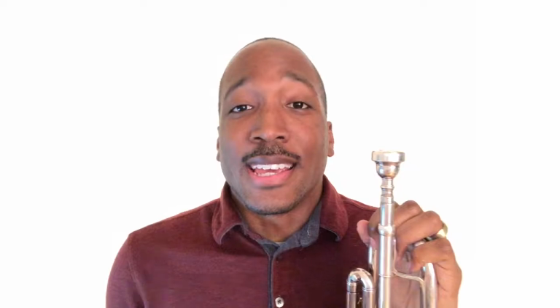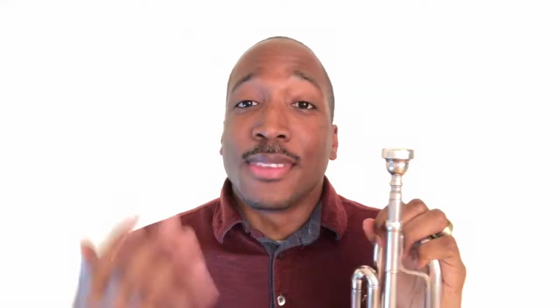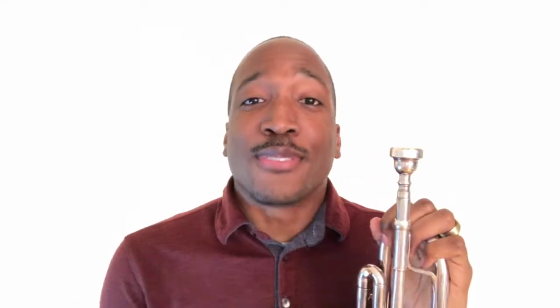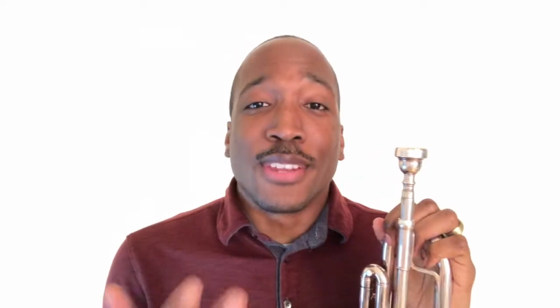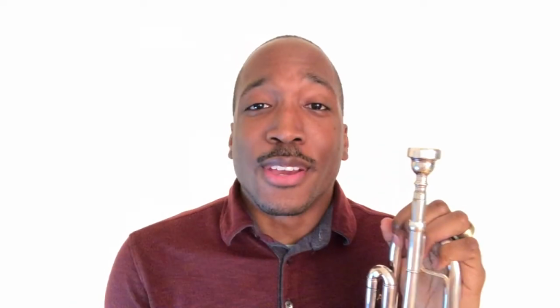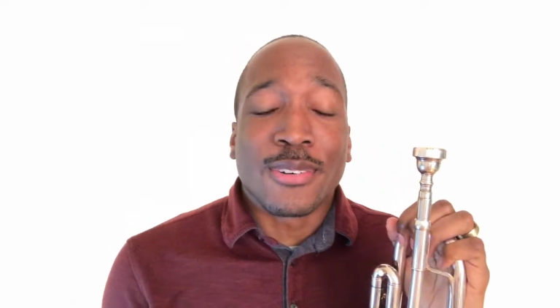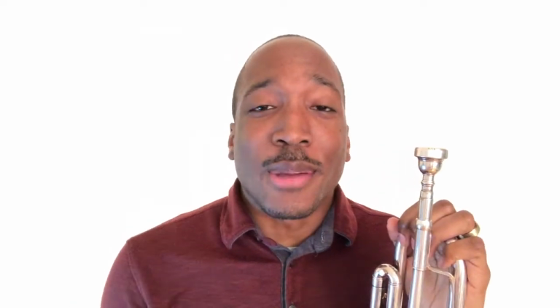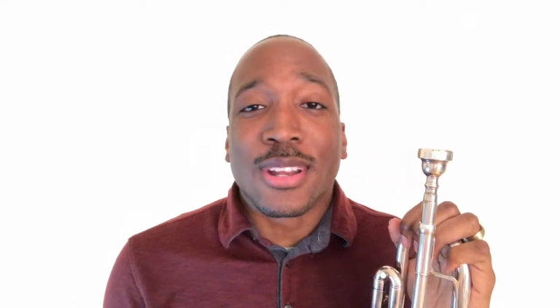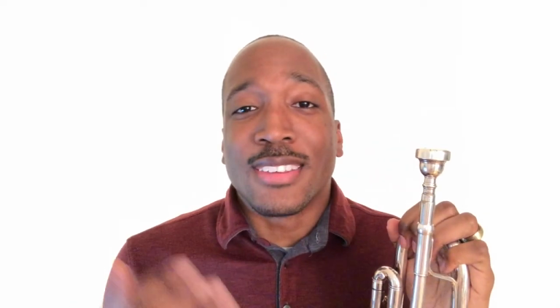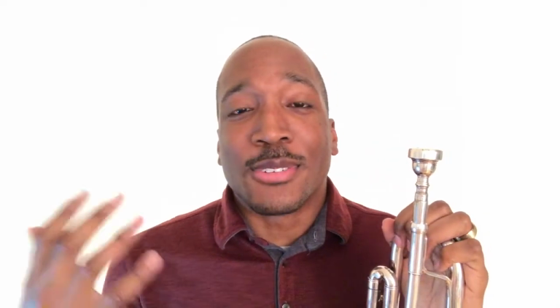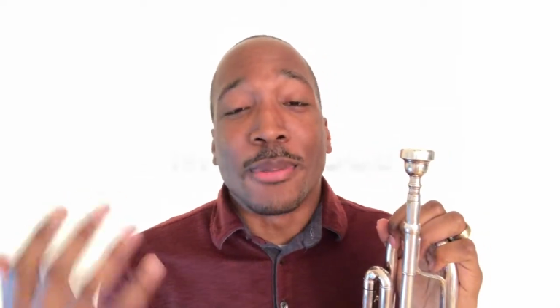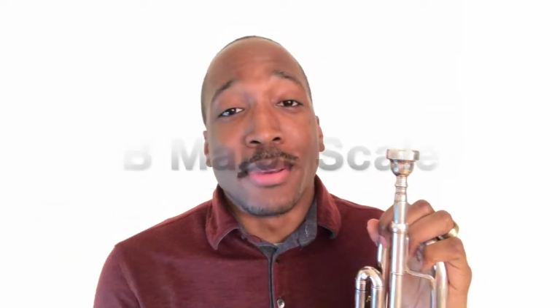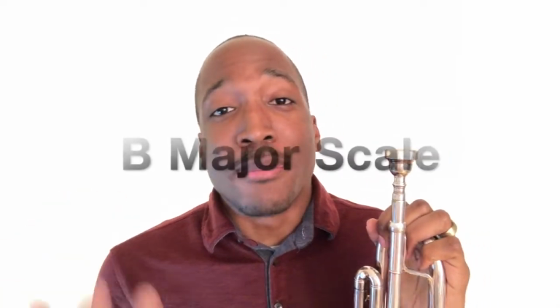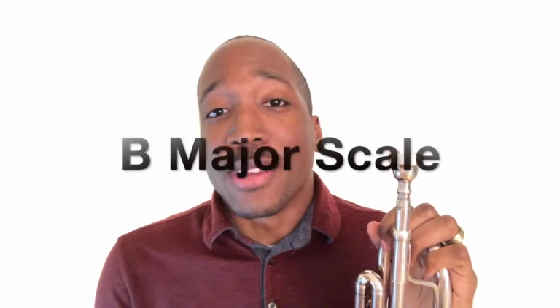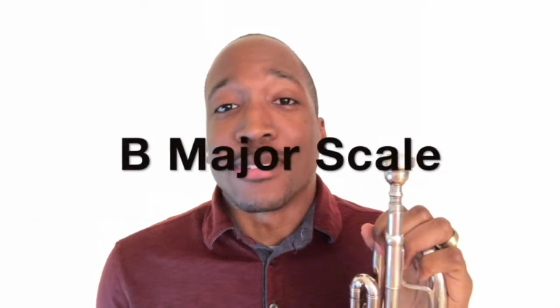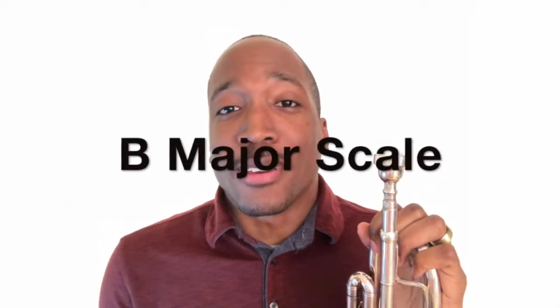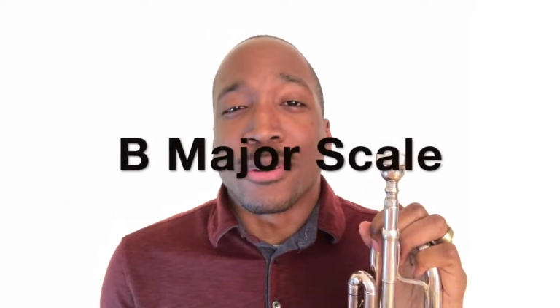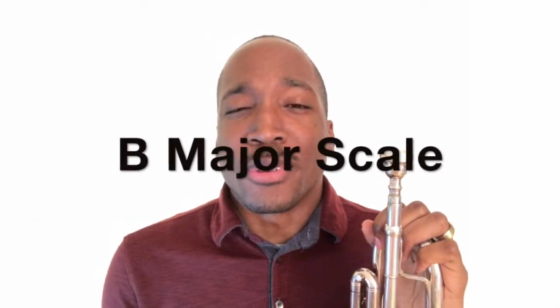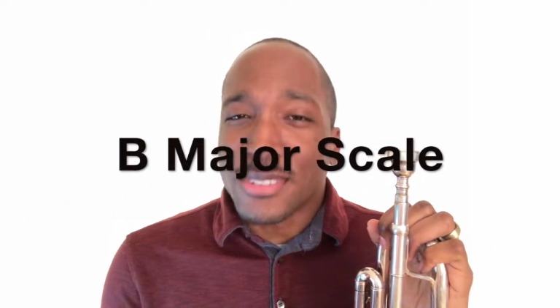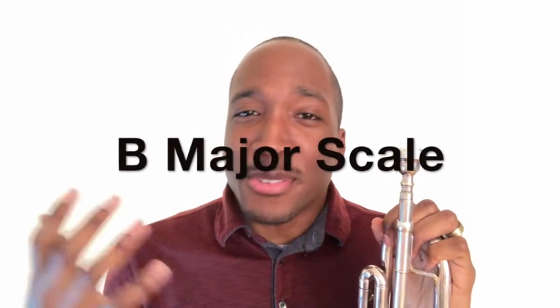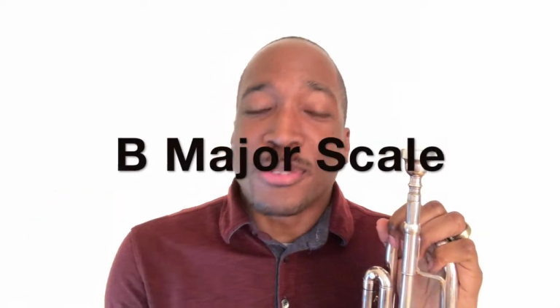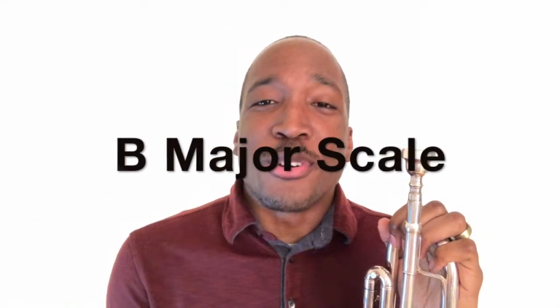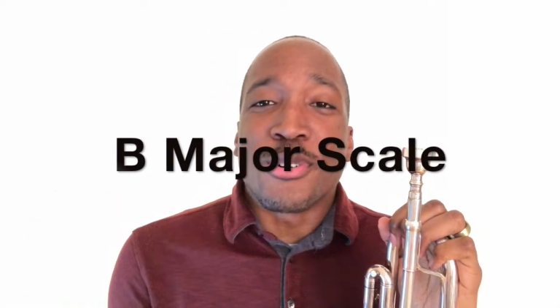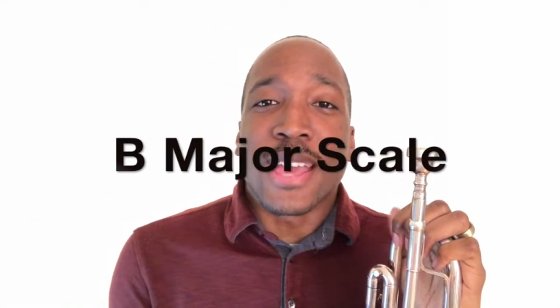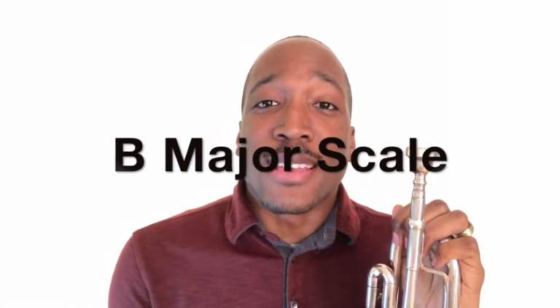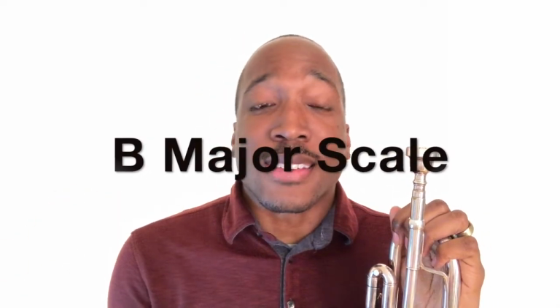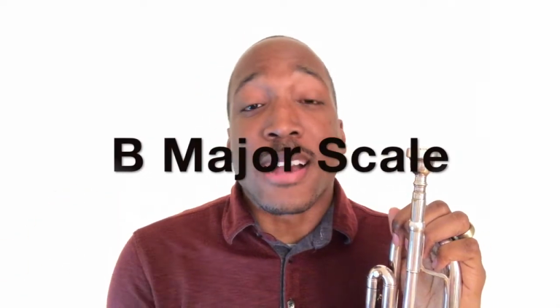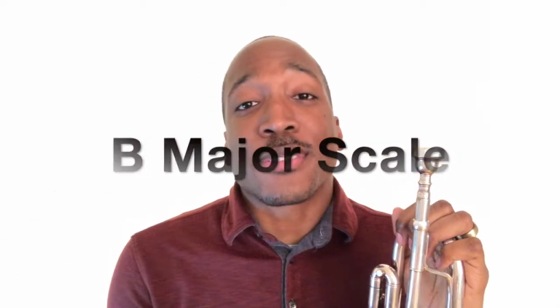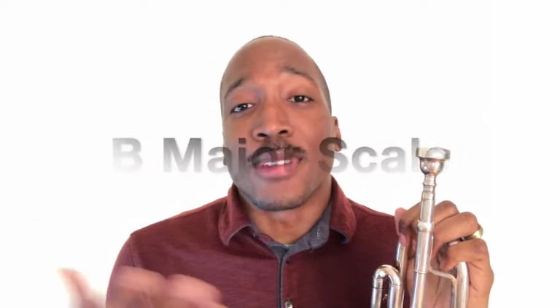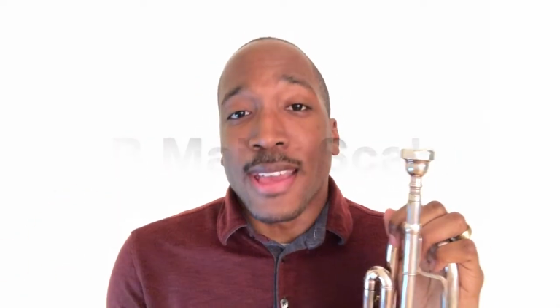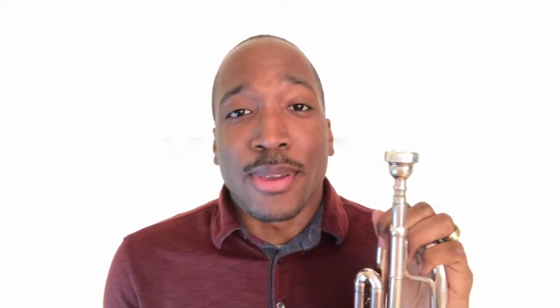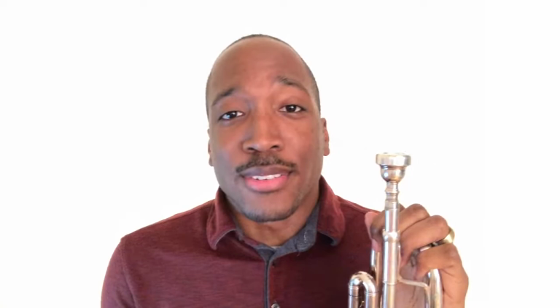In this video, I'm going to teach you the B major scale, which is also known as concert A major.